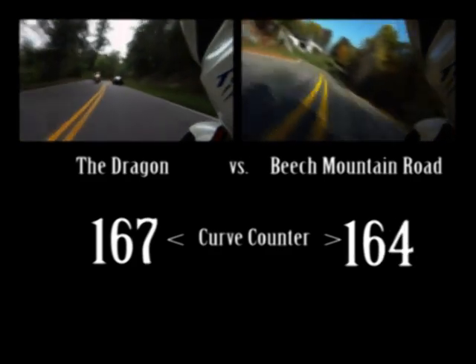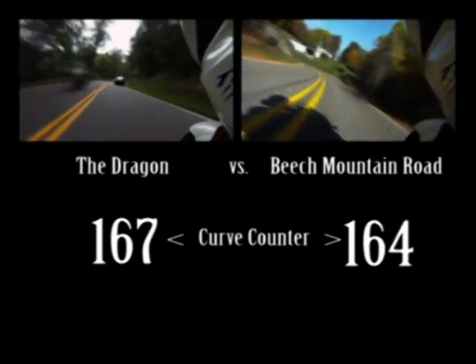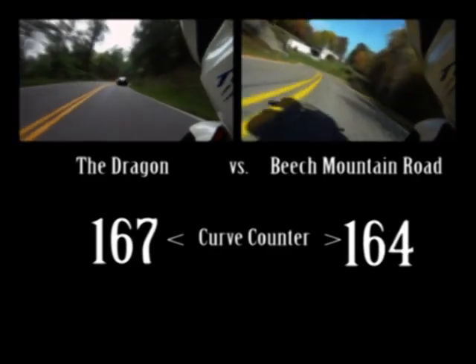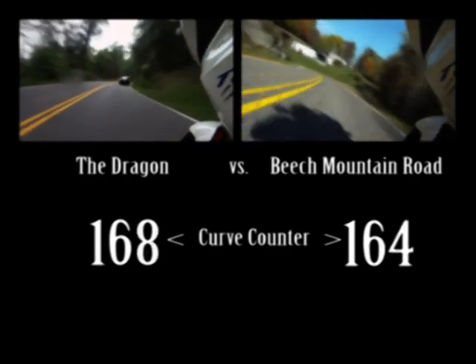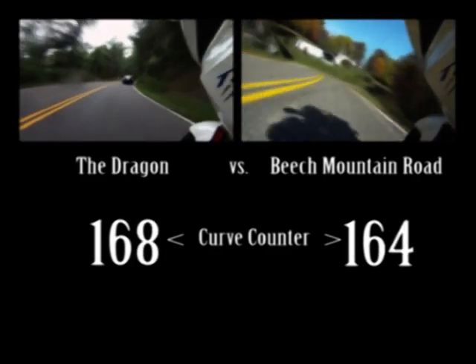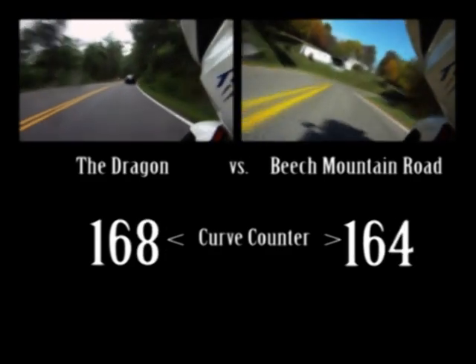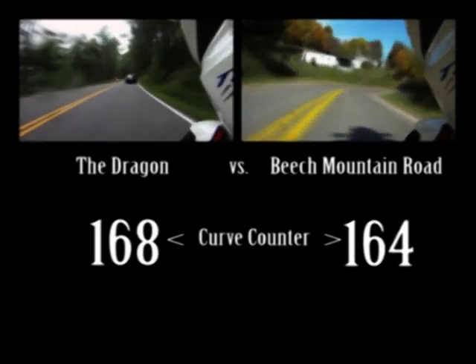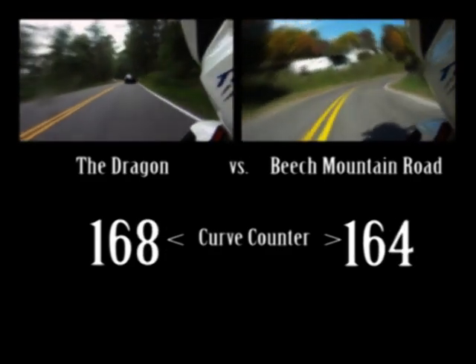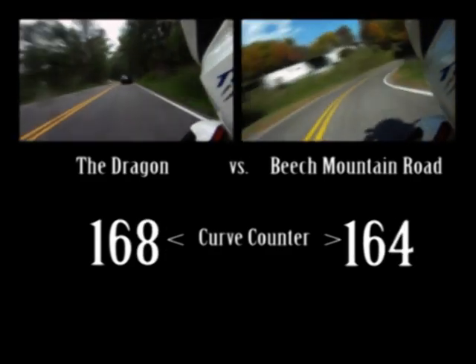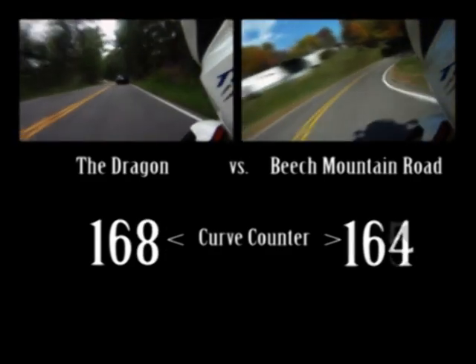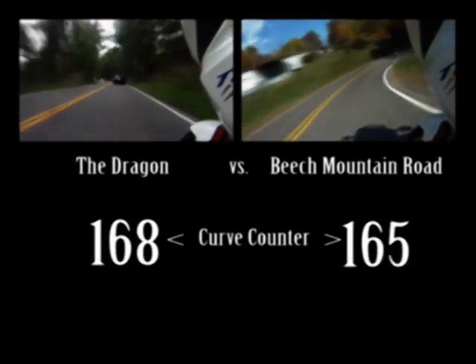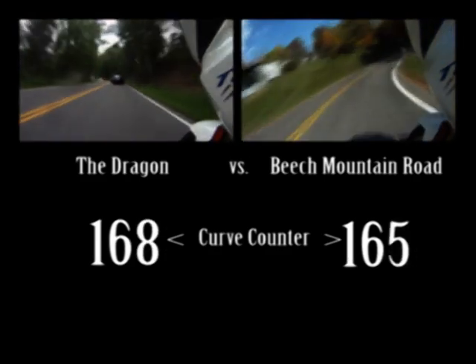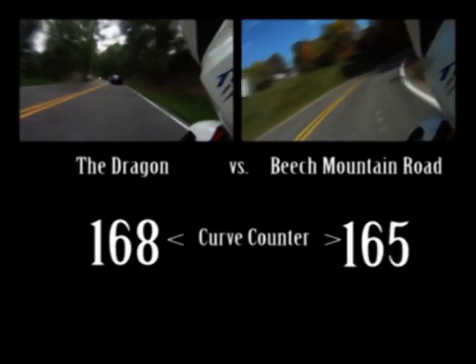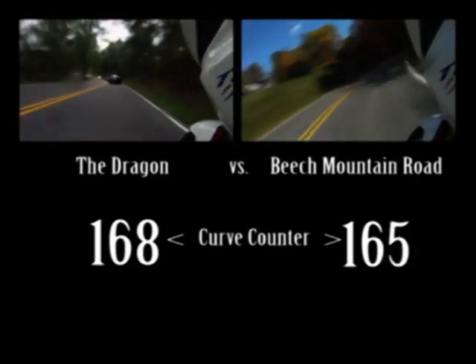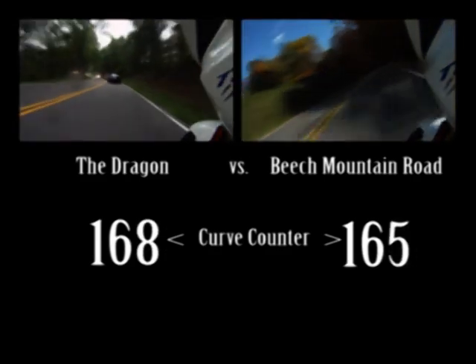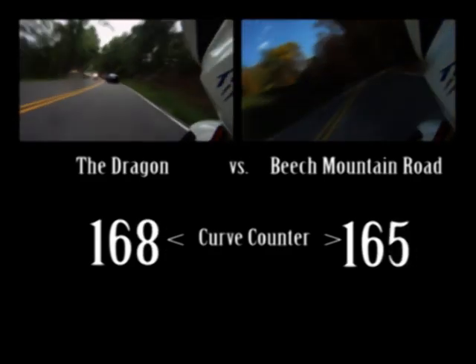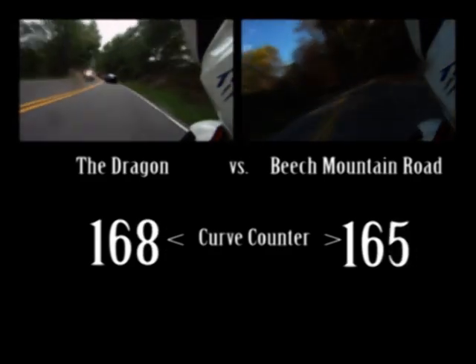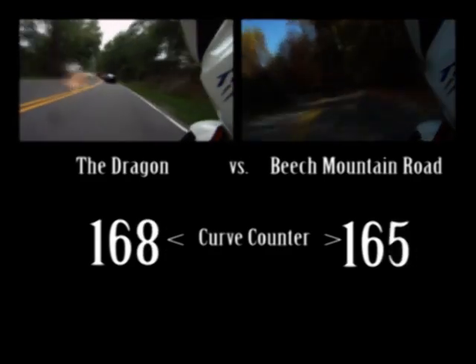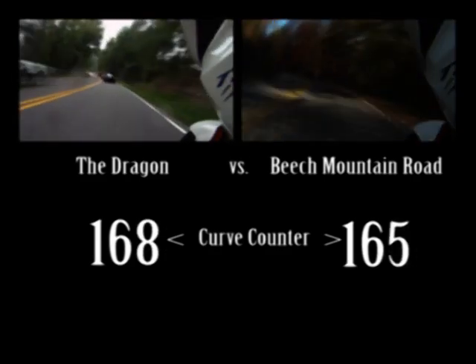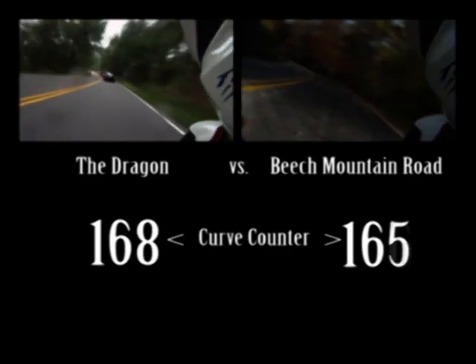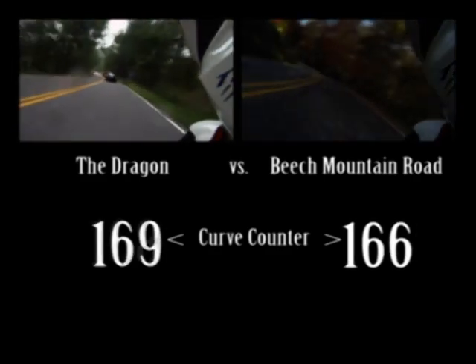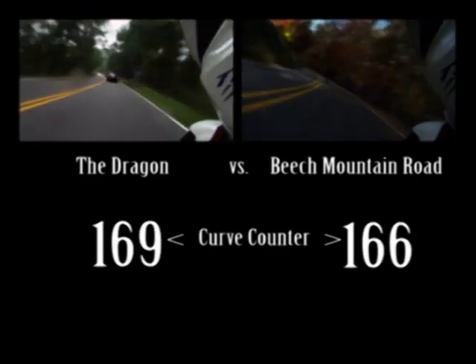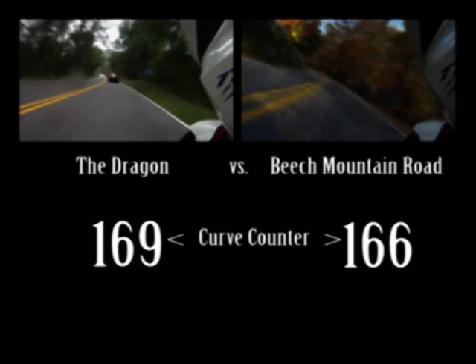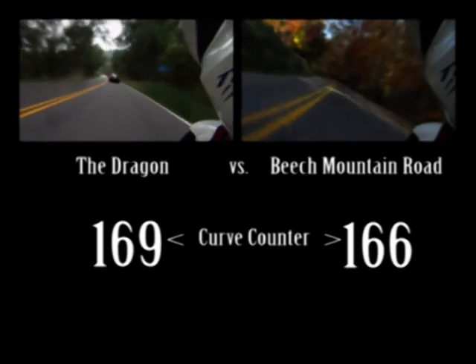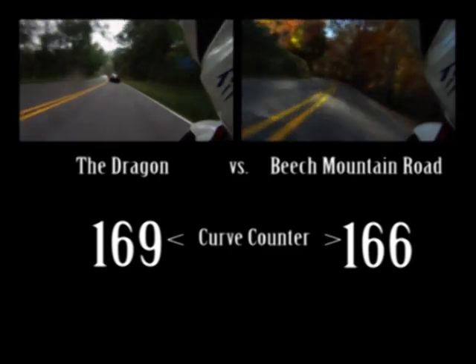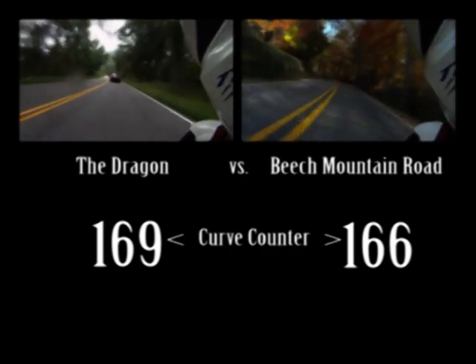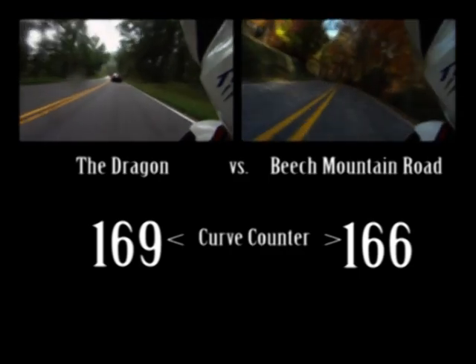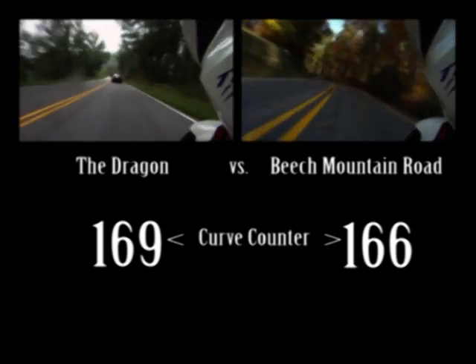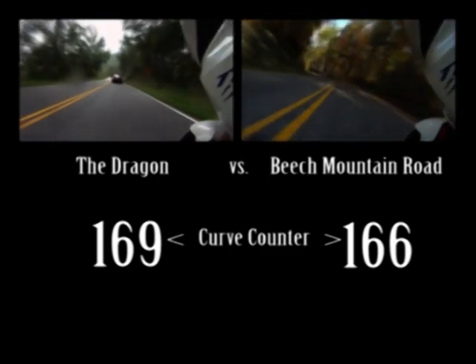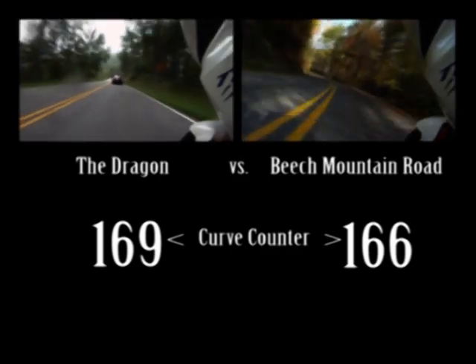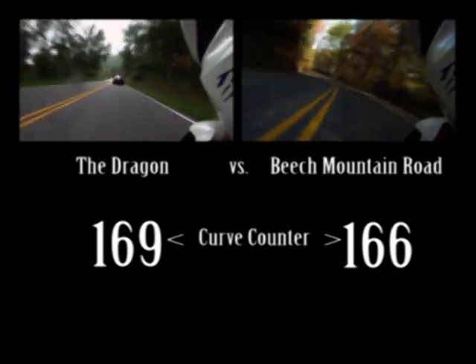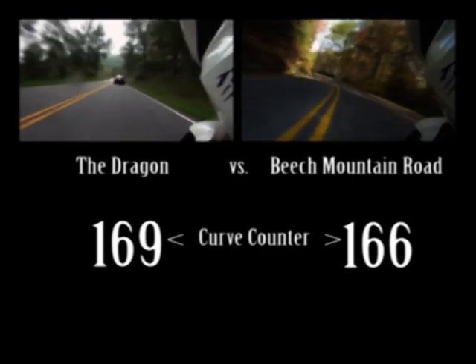We're getting near the end of the ride and those numbers look awful close. Let's see how it turns out.